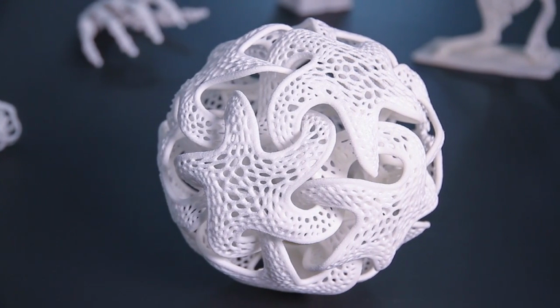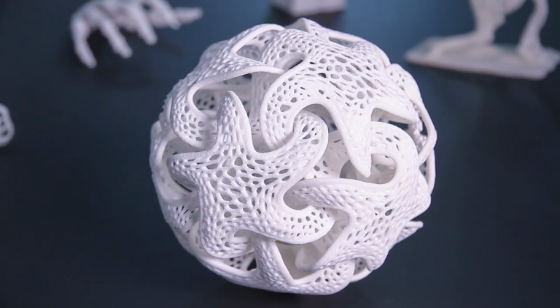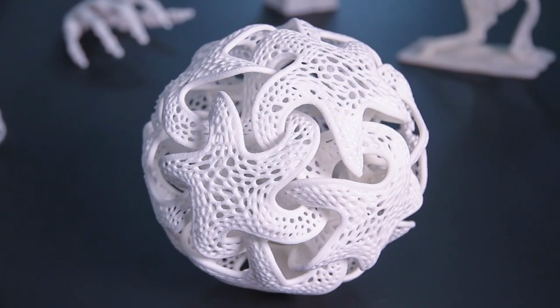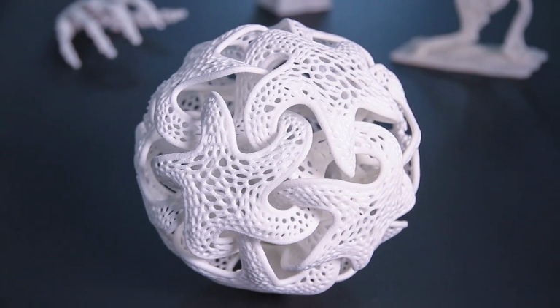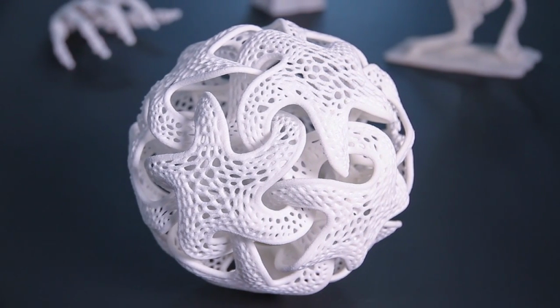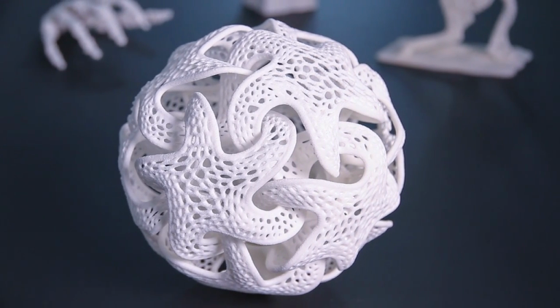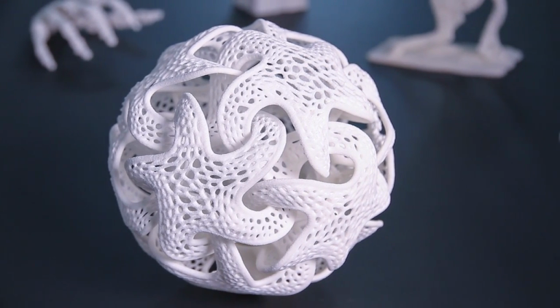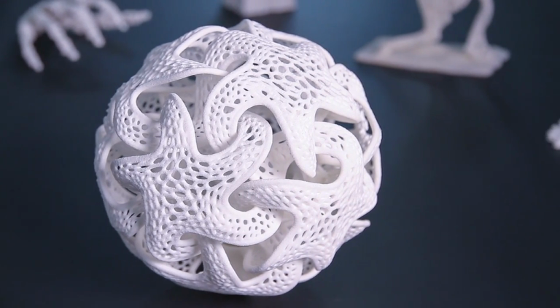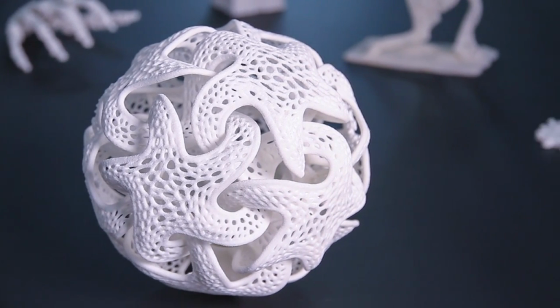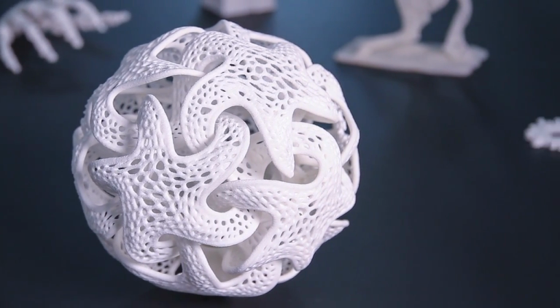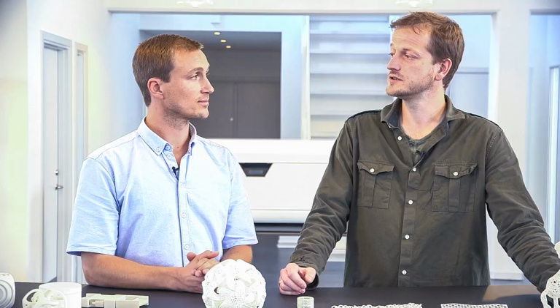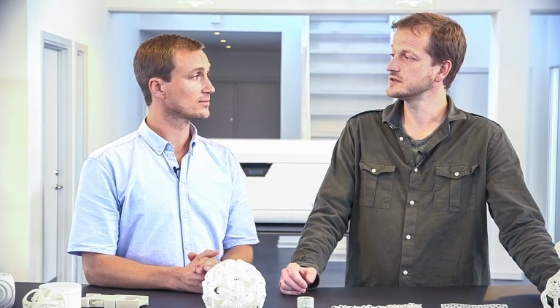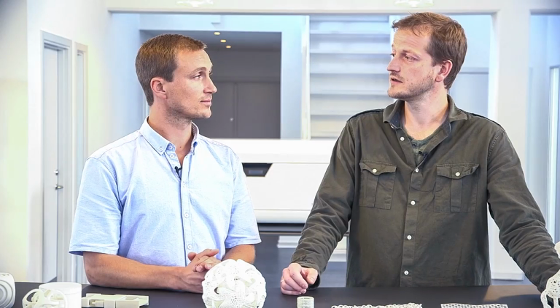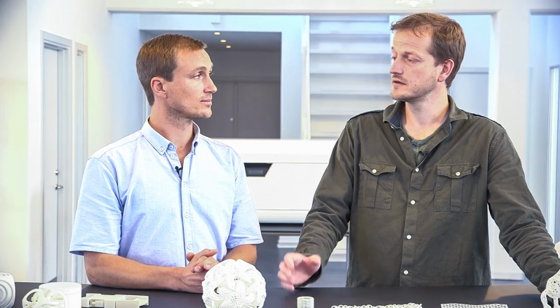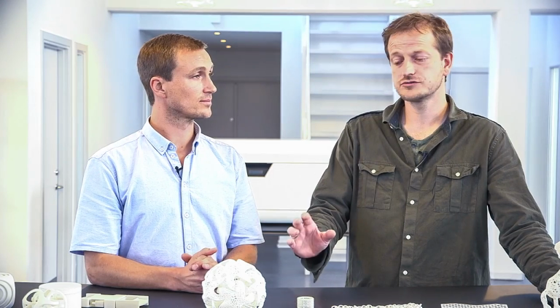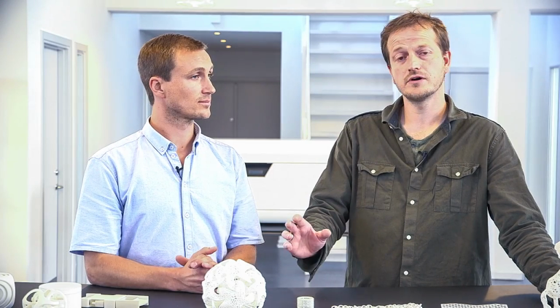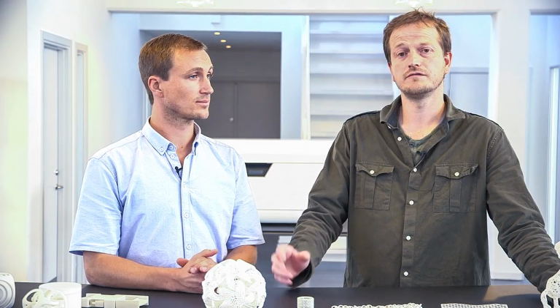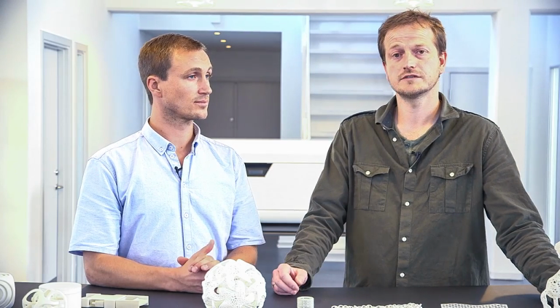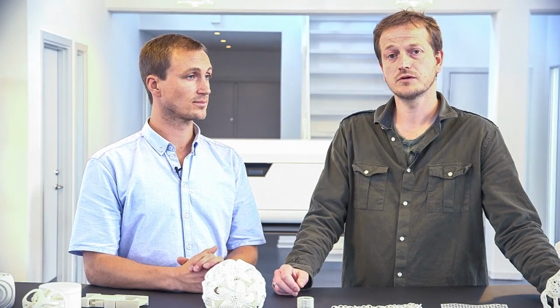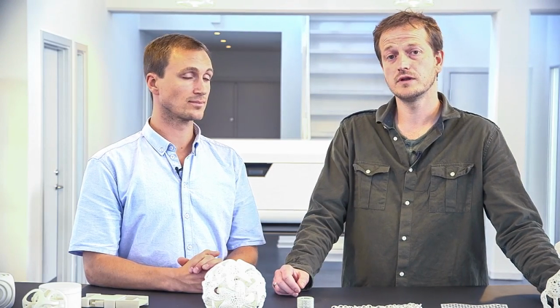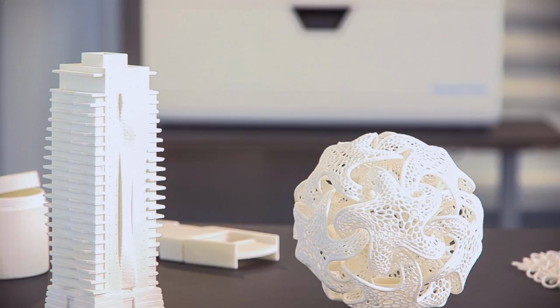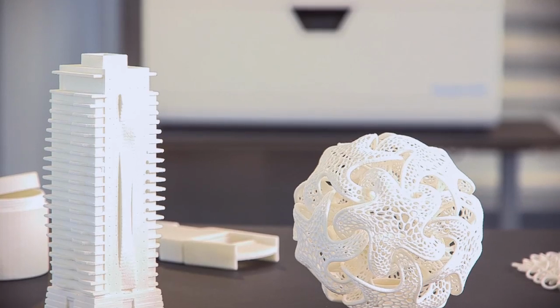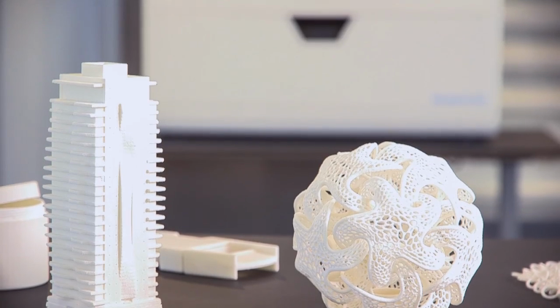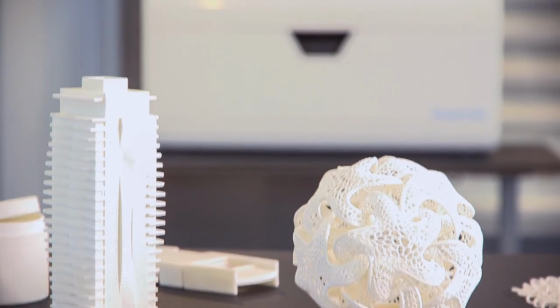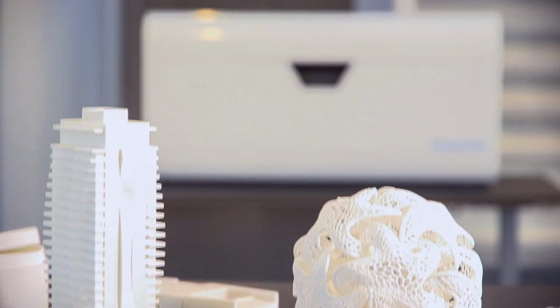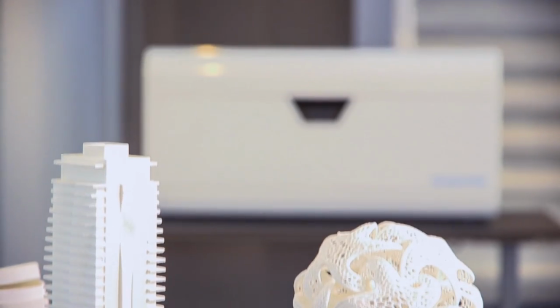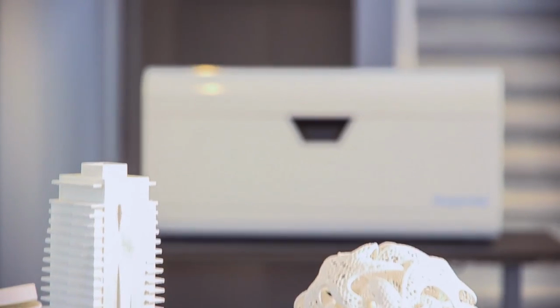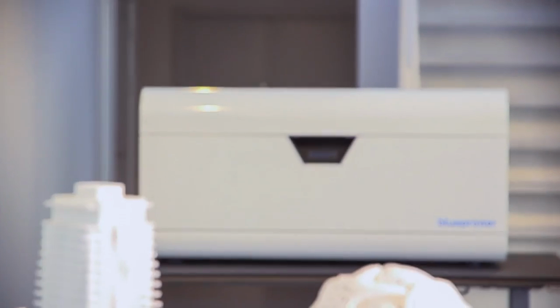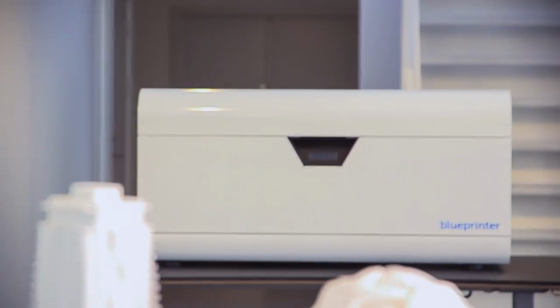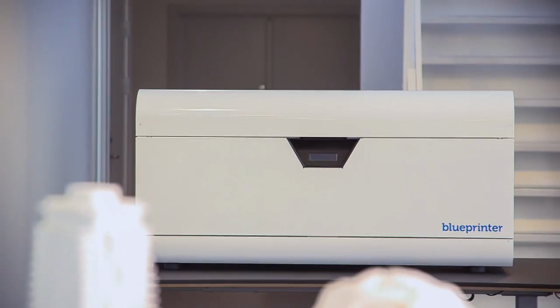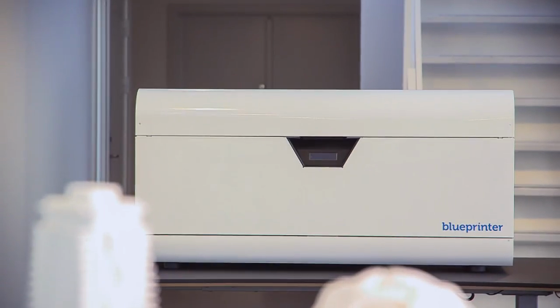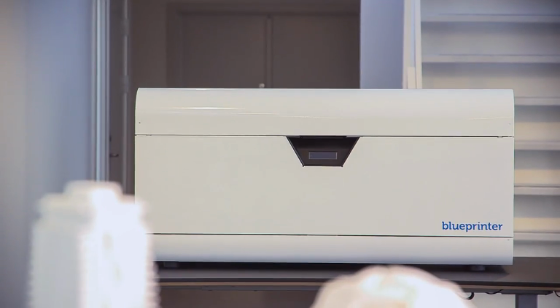We deliver easy-to-use, high-precision, strong and flexible quality models at an affordable price — and that is the Blue Printer.